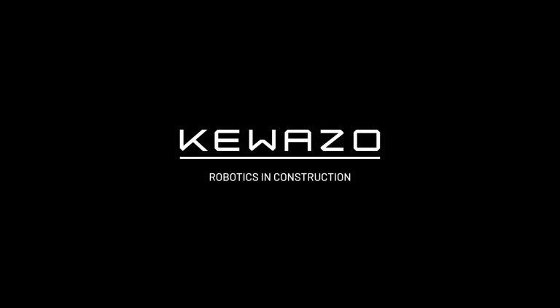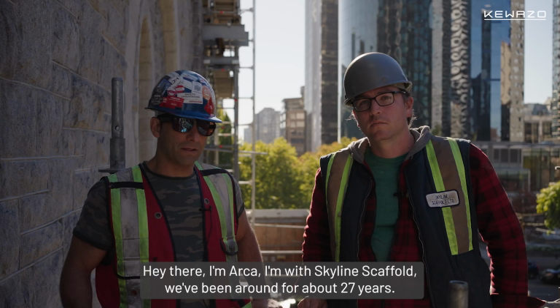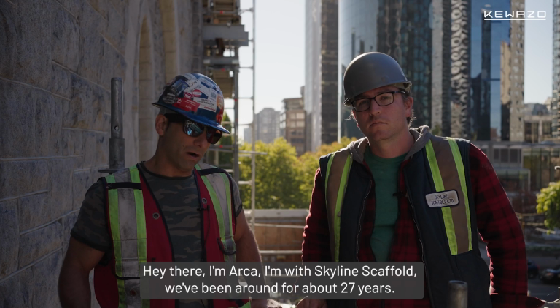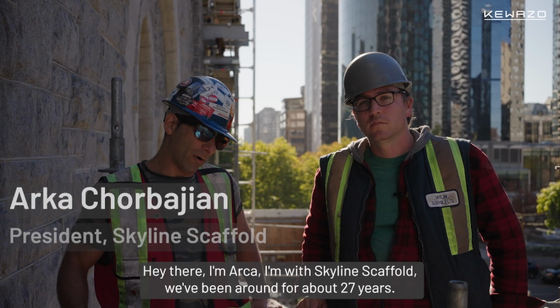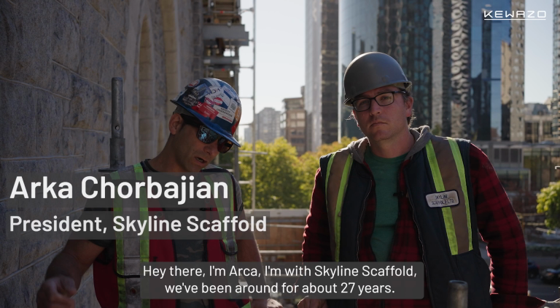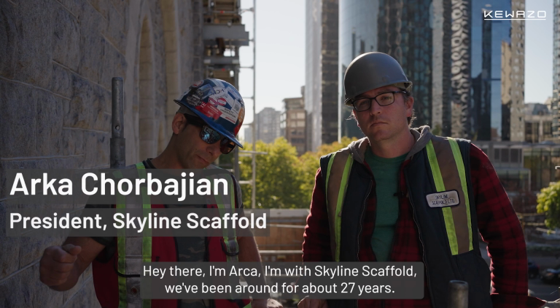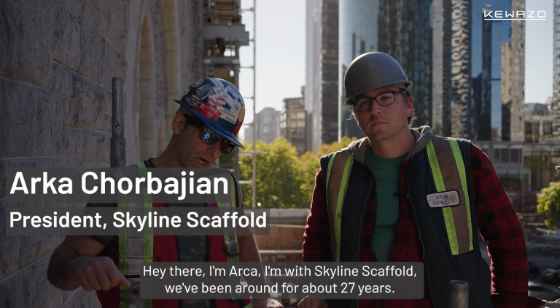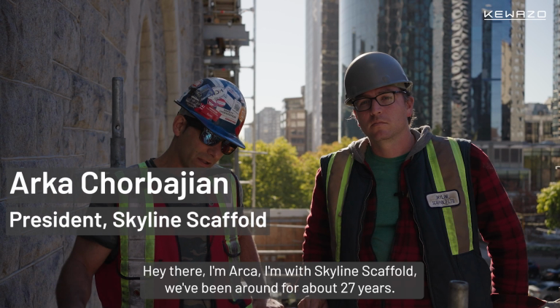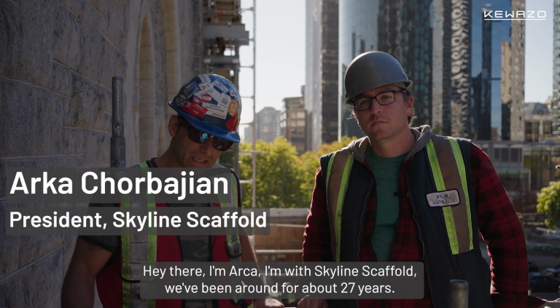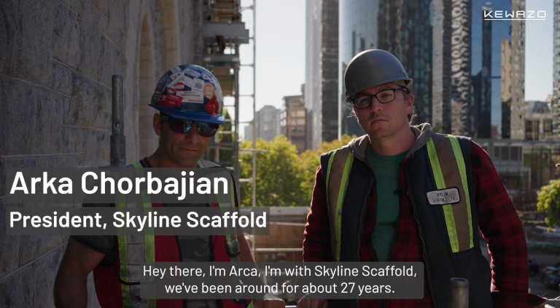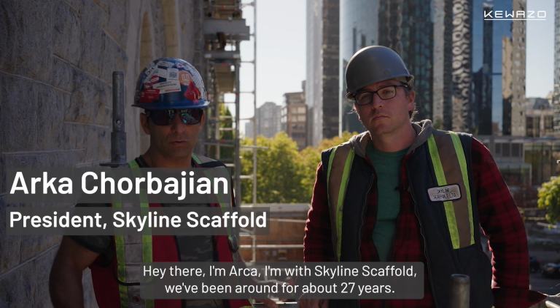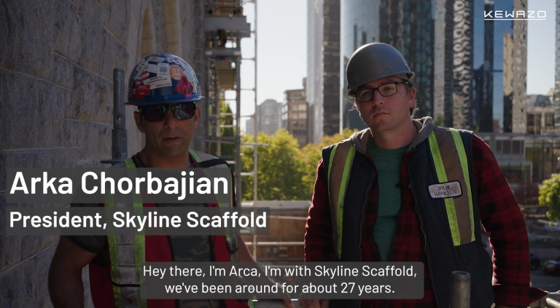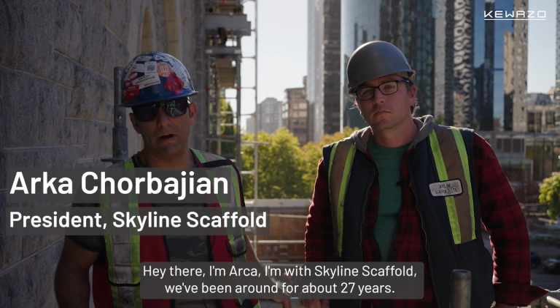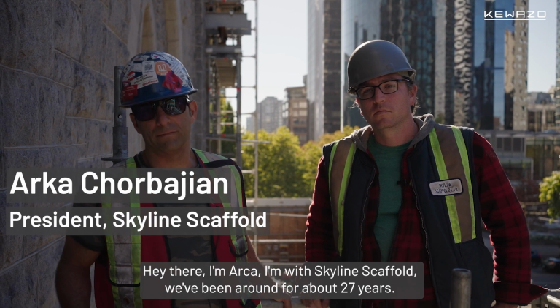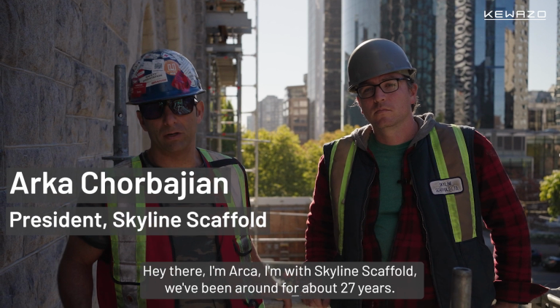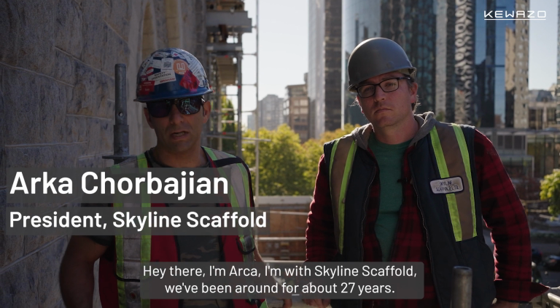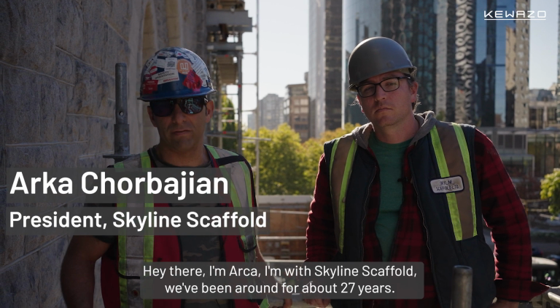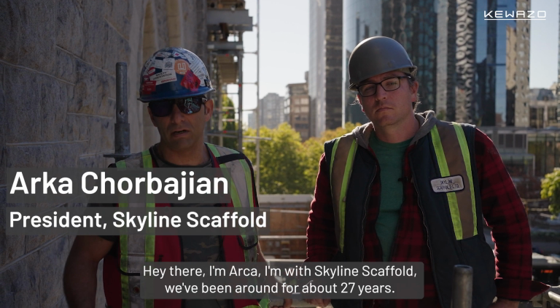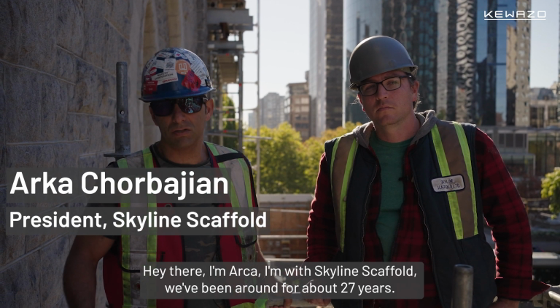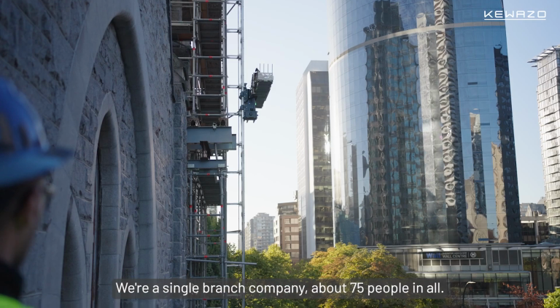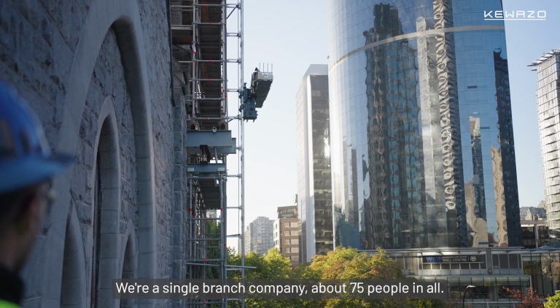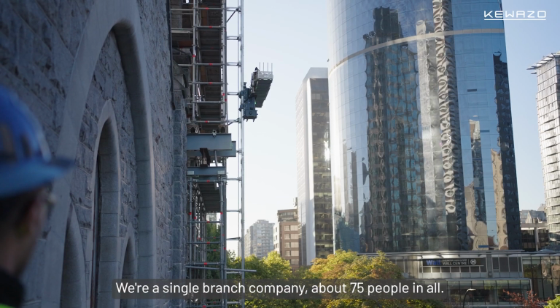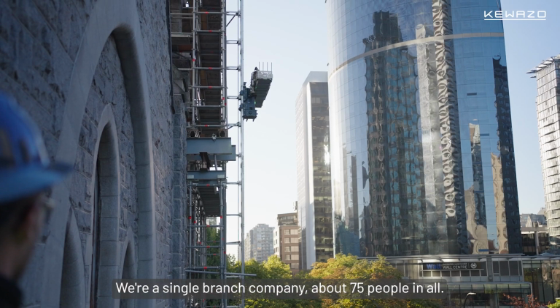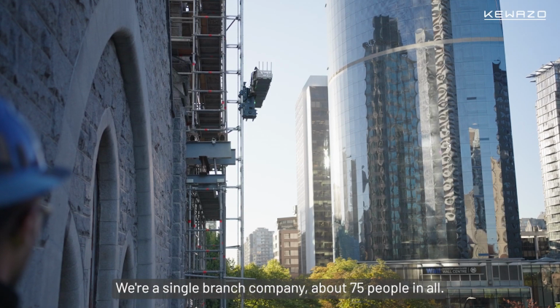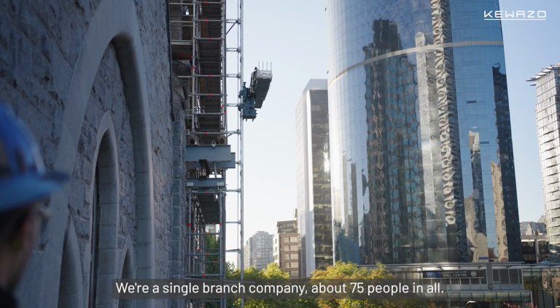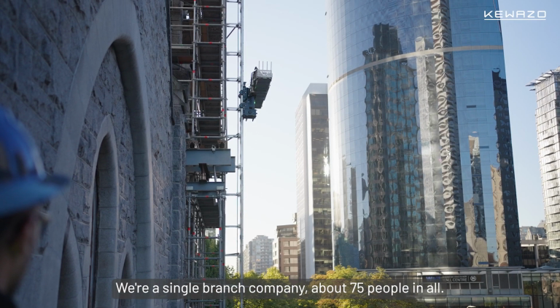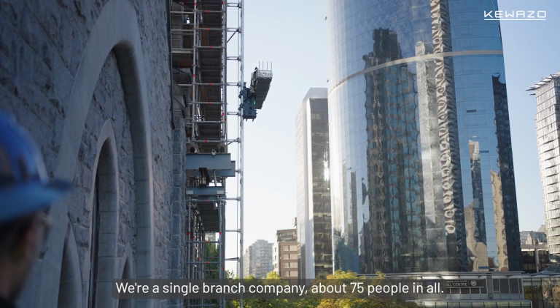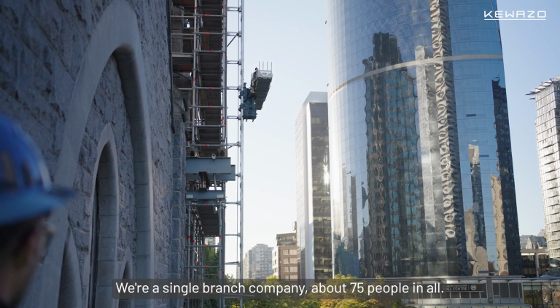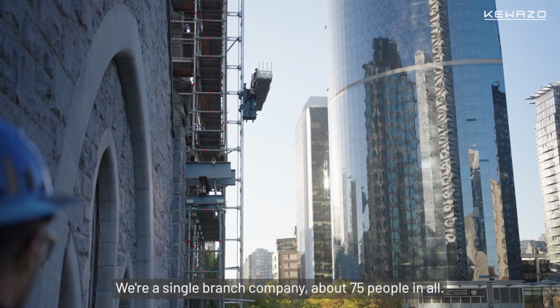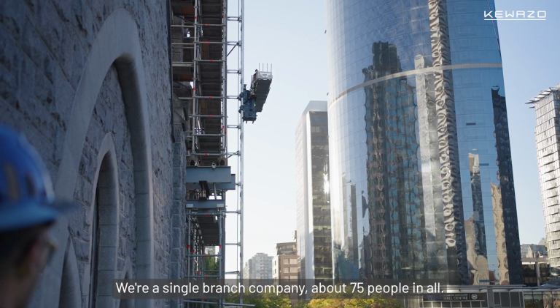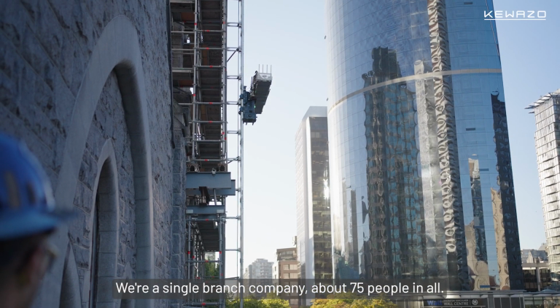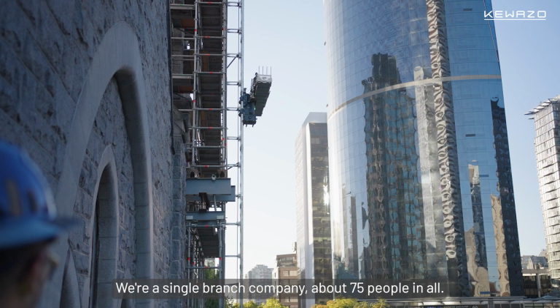Hey there, I'm Arca. I'm with Skyline Scaffold. We've been around for about 27 years. We're a single branch company, about 75 people in all.